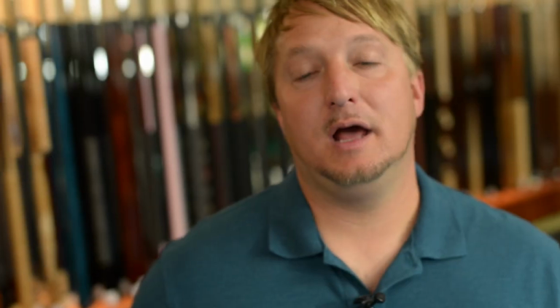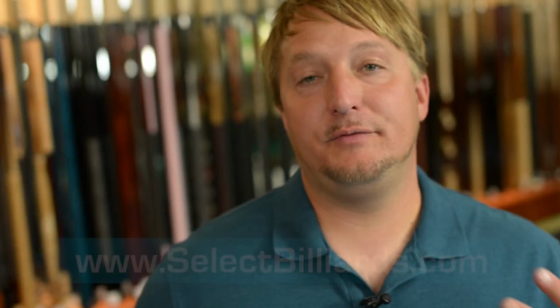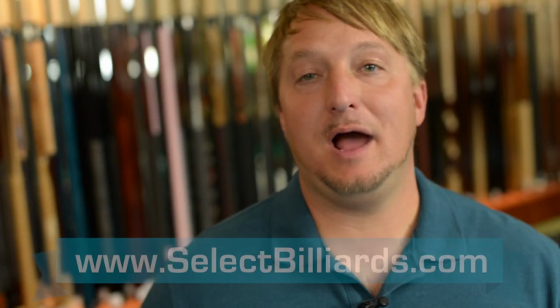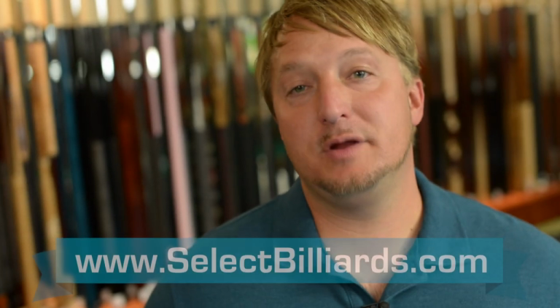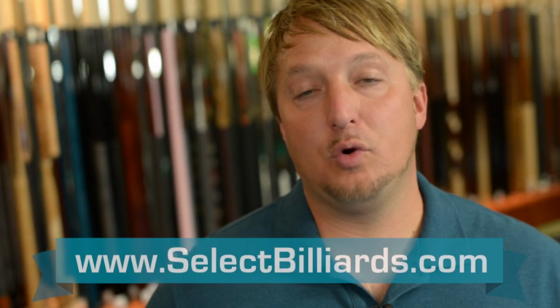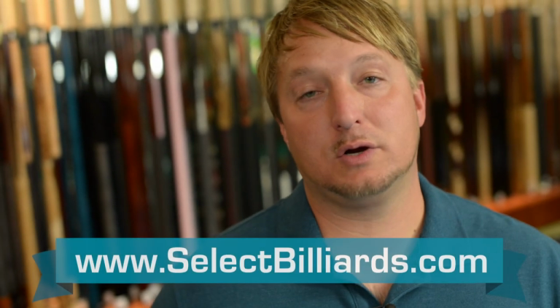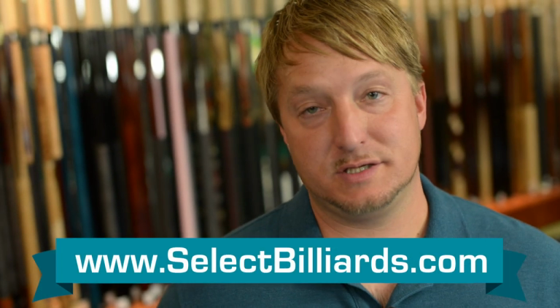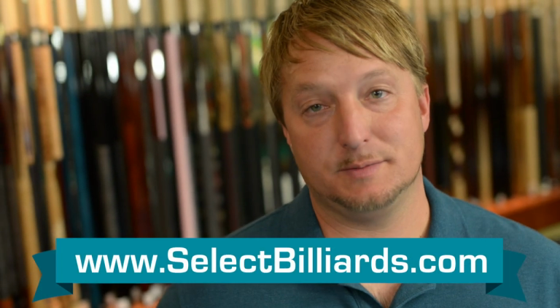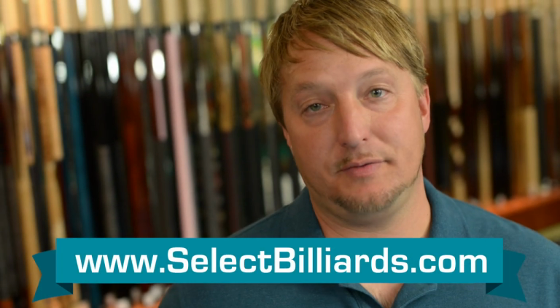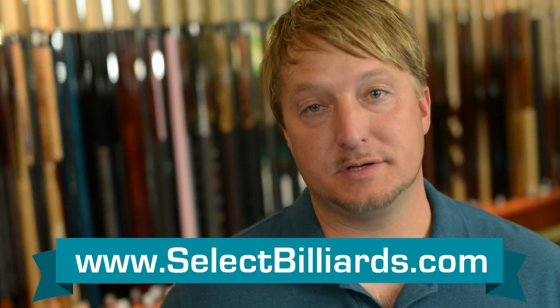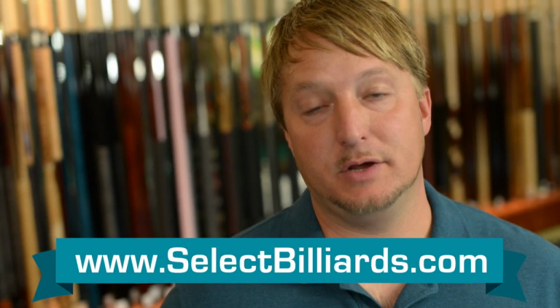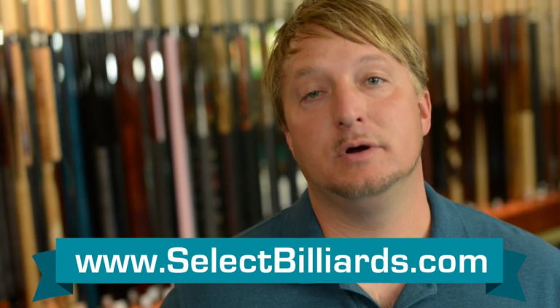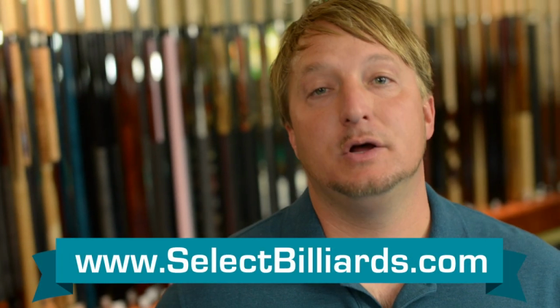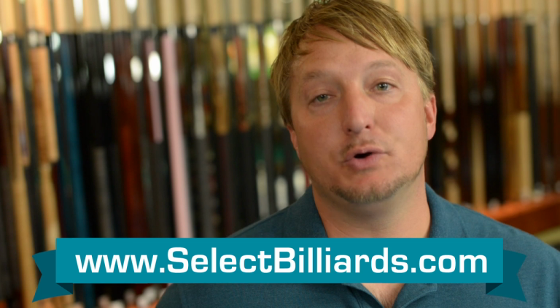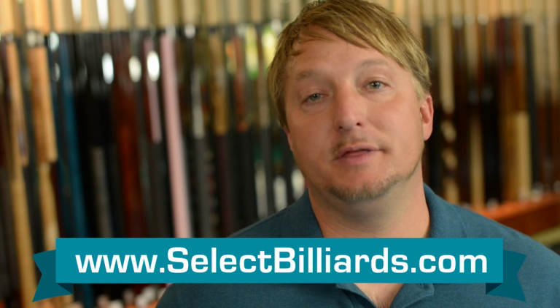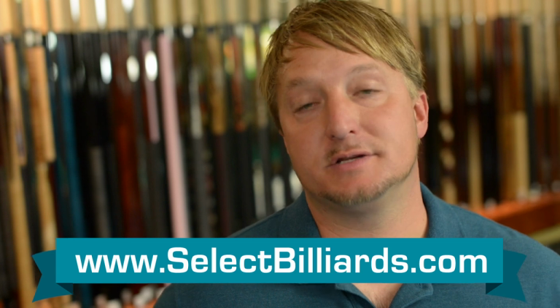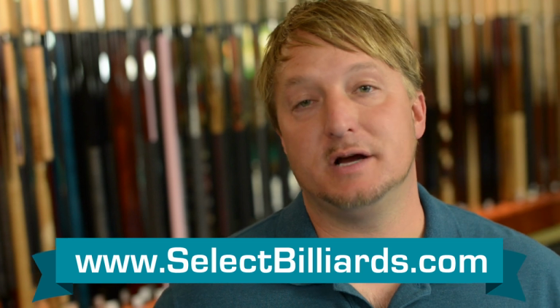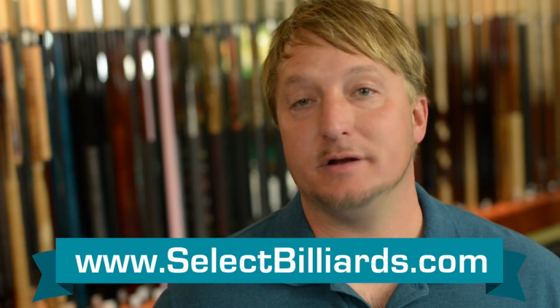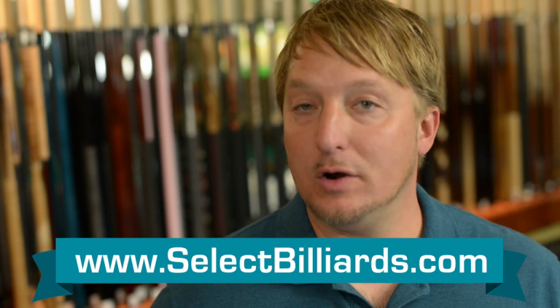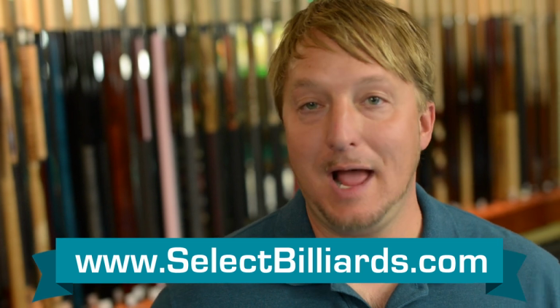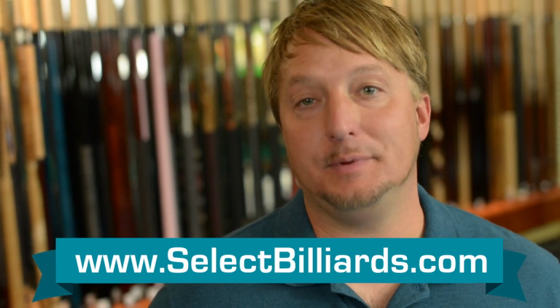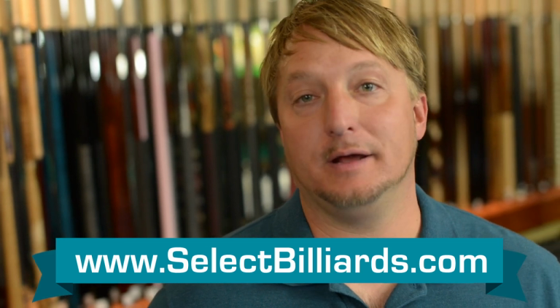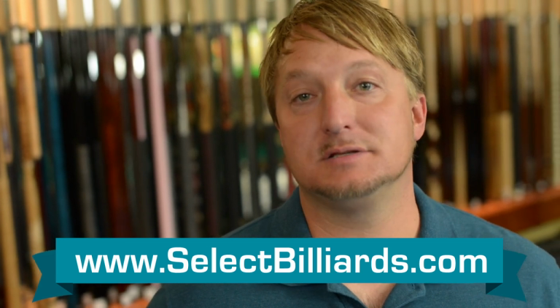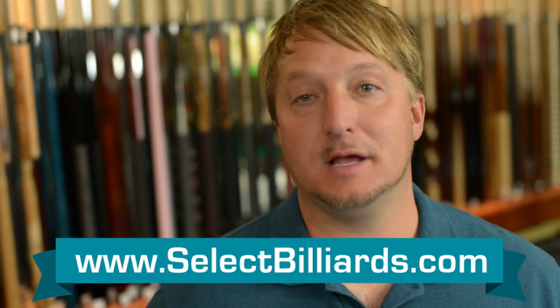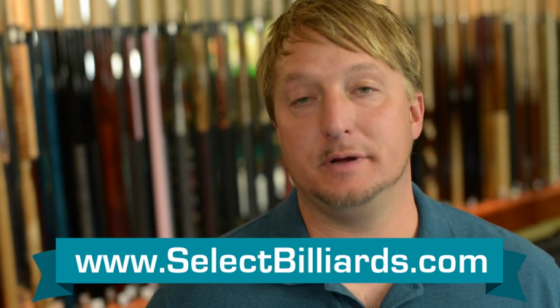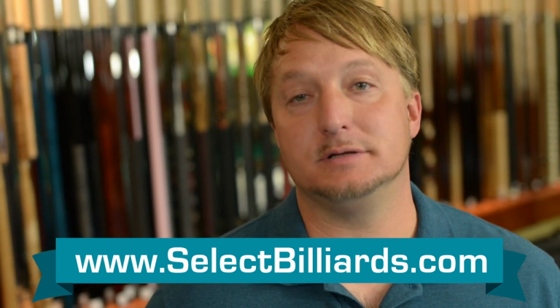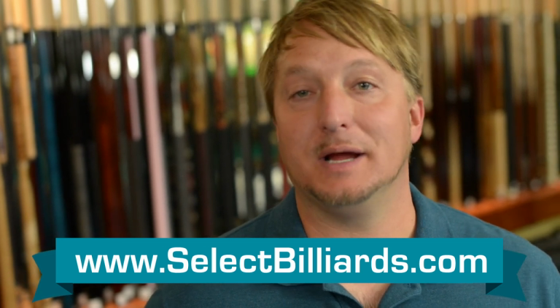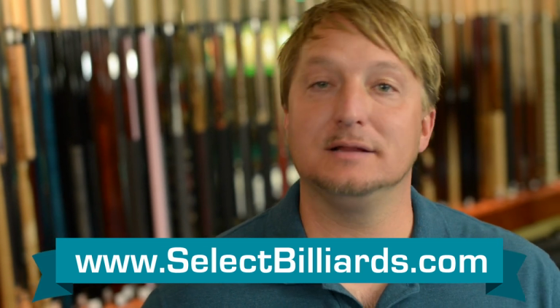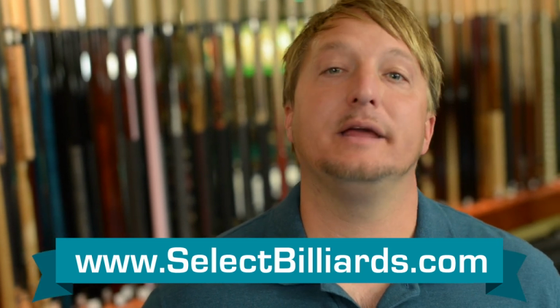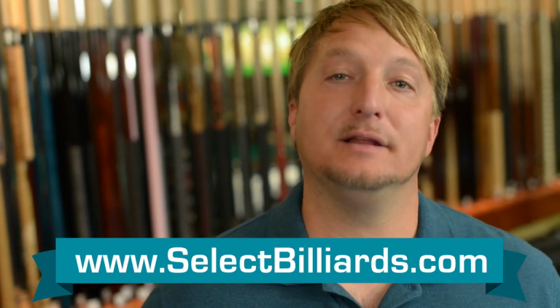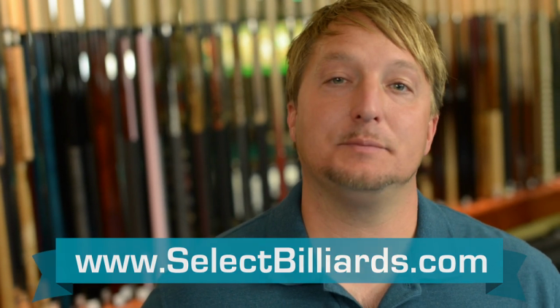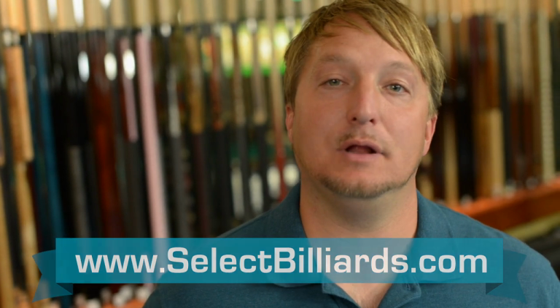And if you have any more questions about this cue, join the discussion already happening on Select Billiards by clicking the link below.